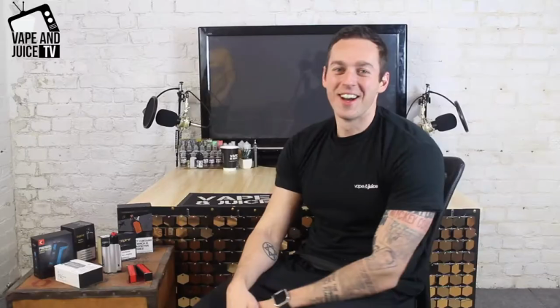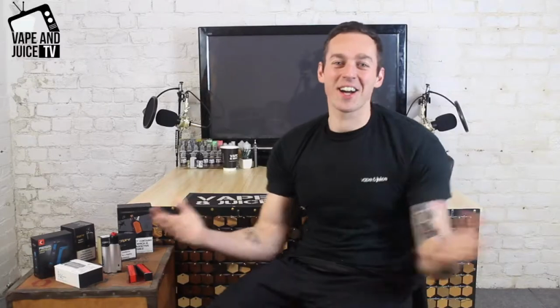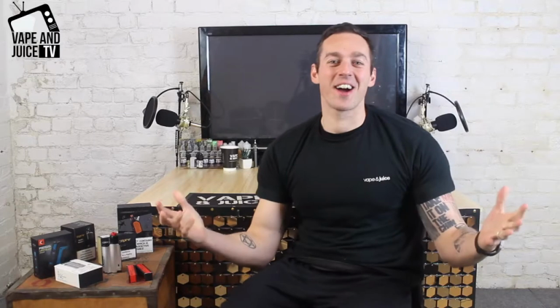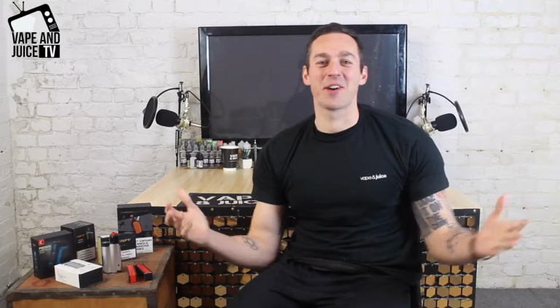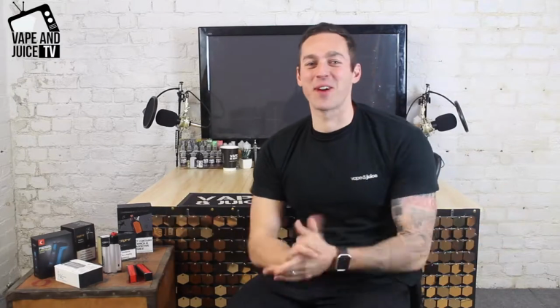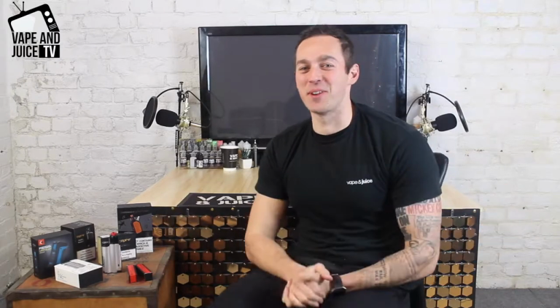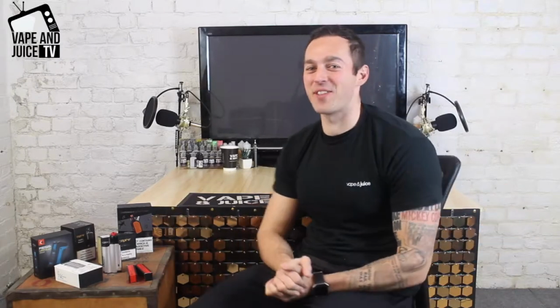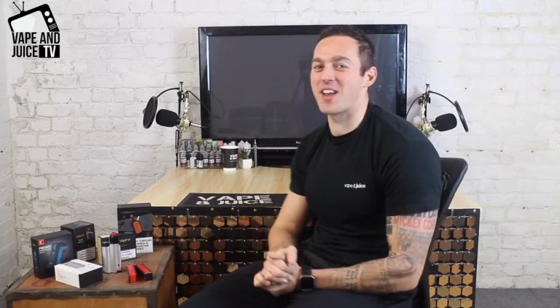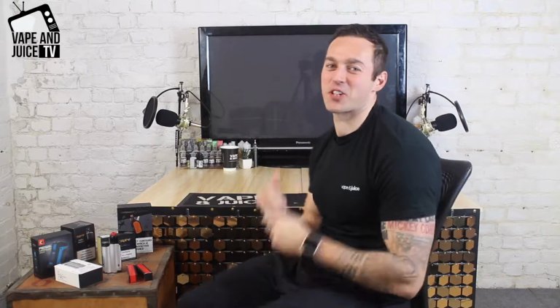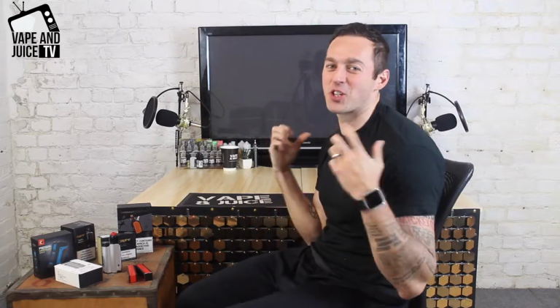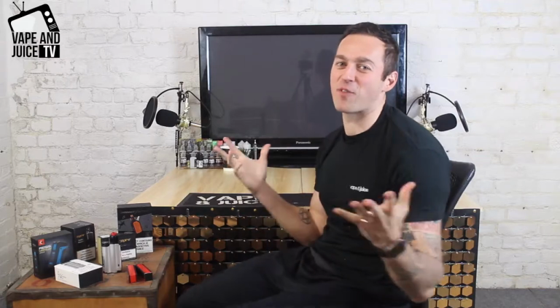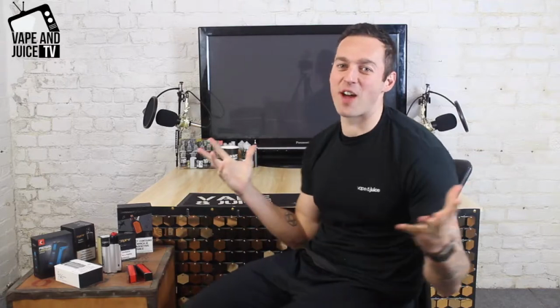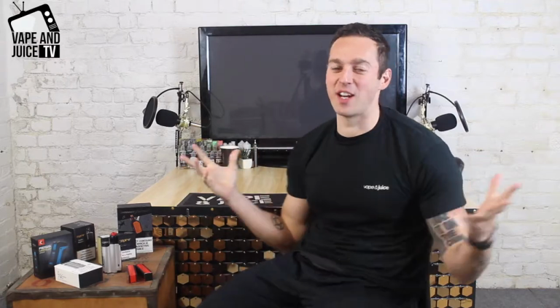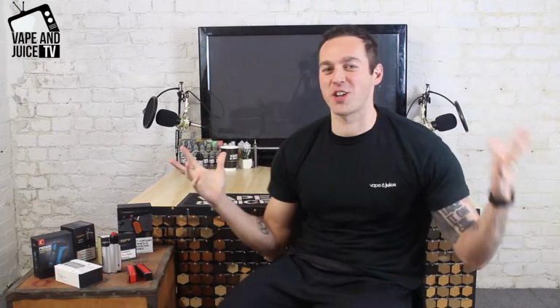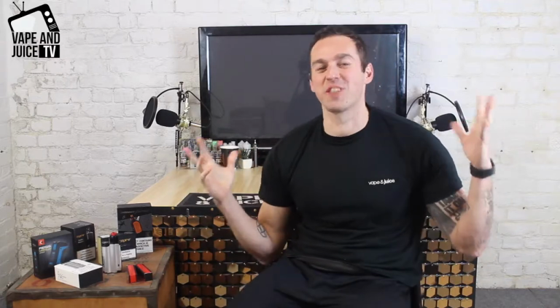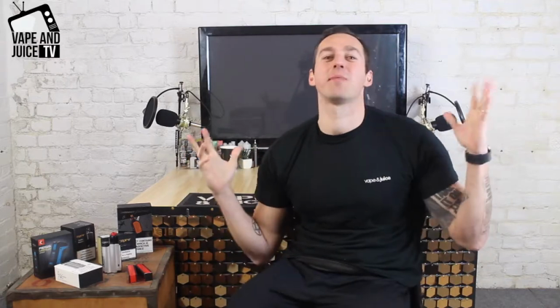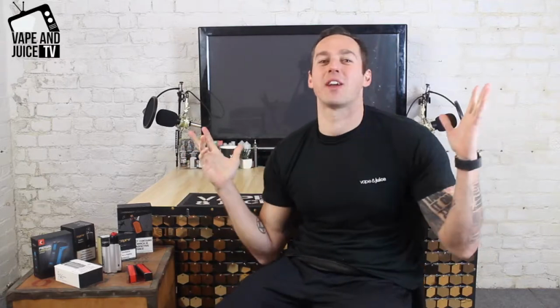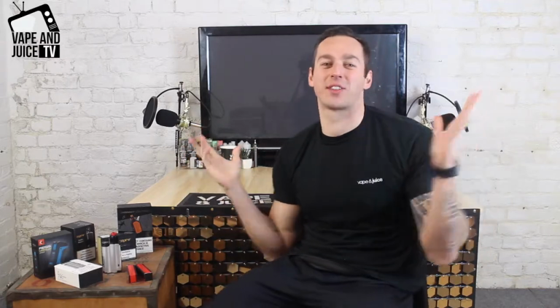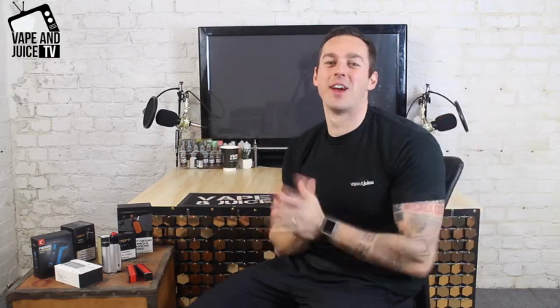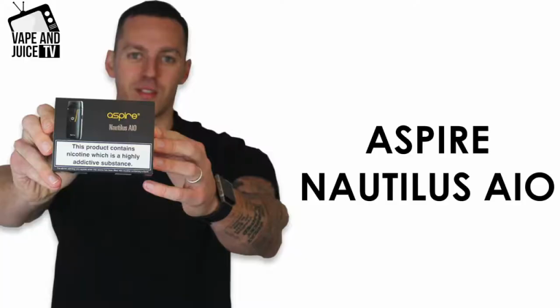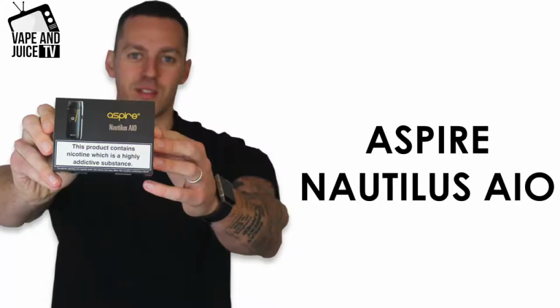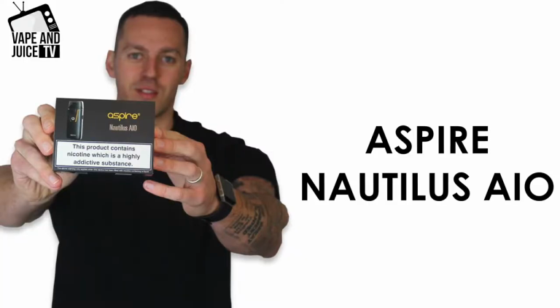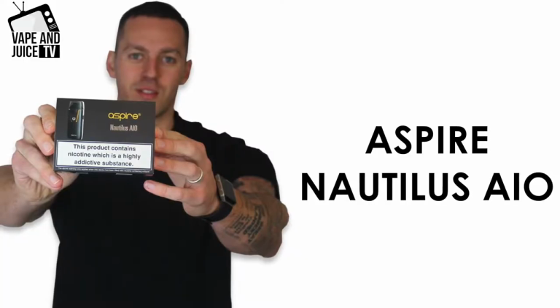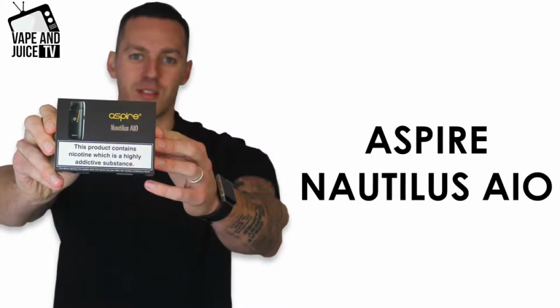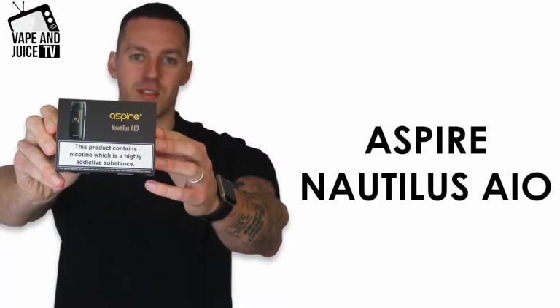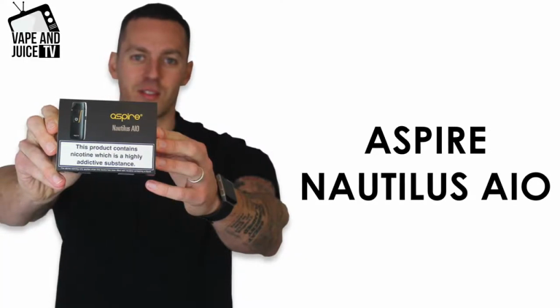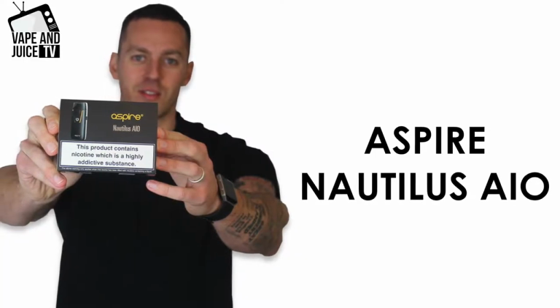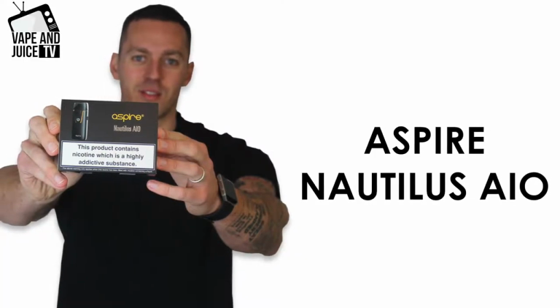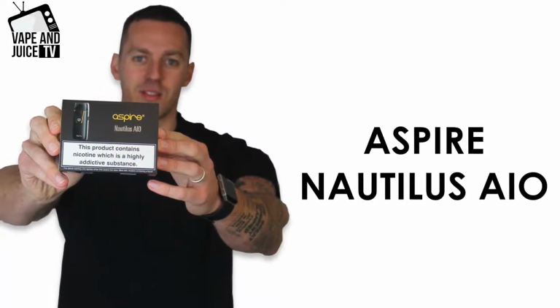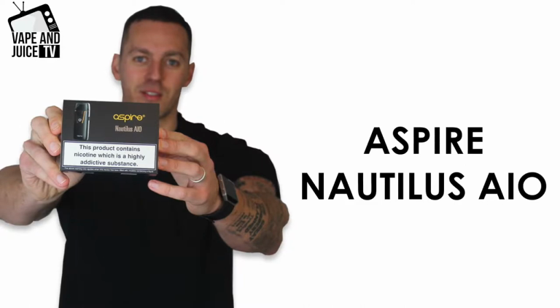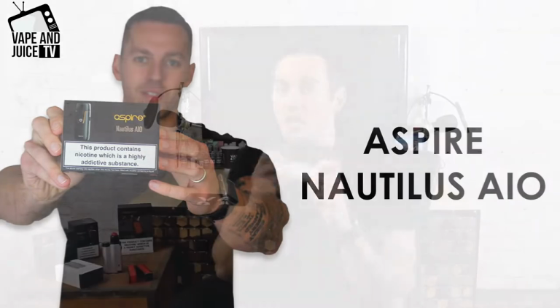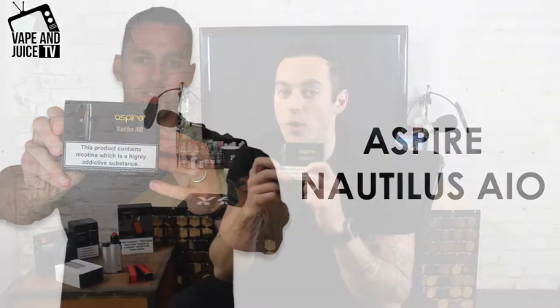Welcome to Vape Produce TV. This is my top 5 innovations in vape kits. Number 1, it's the Aspire Nautilus AIO.